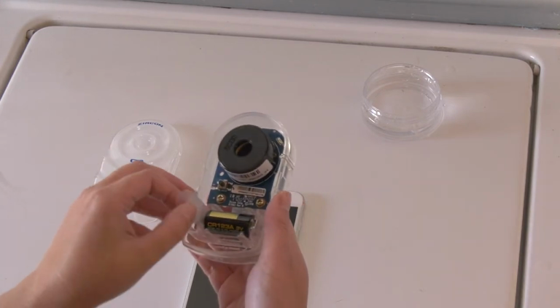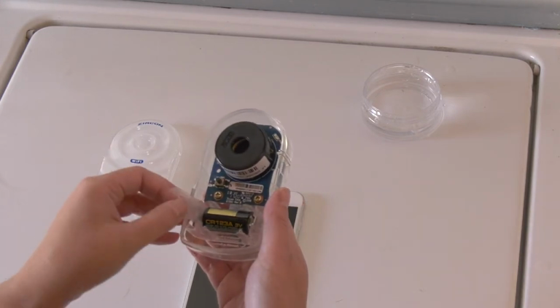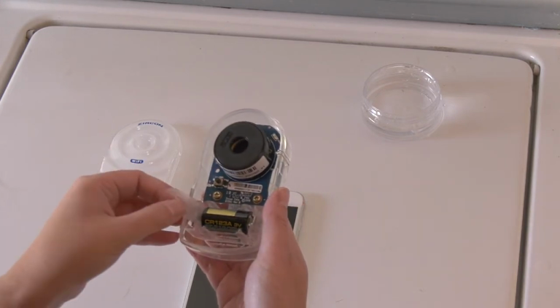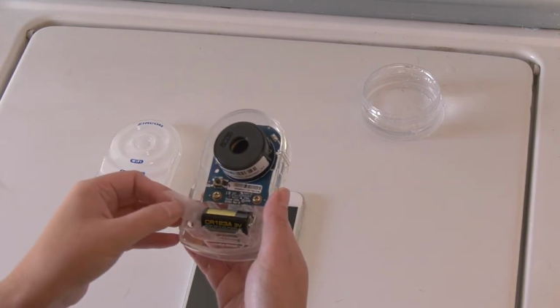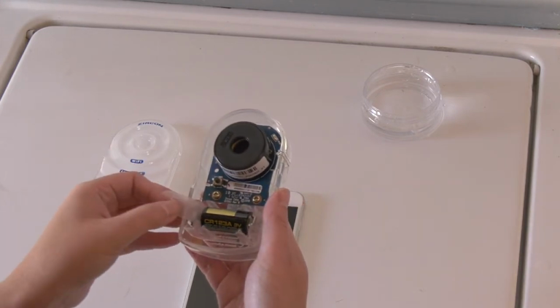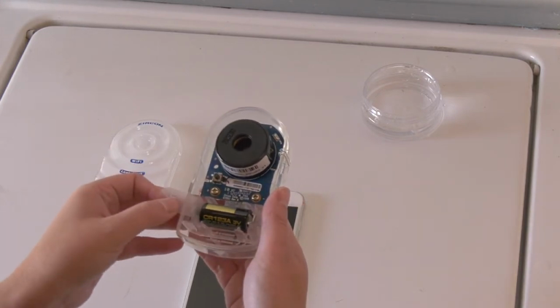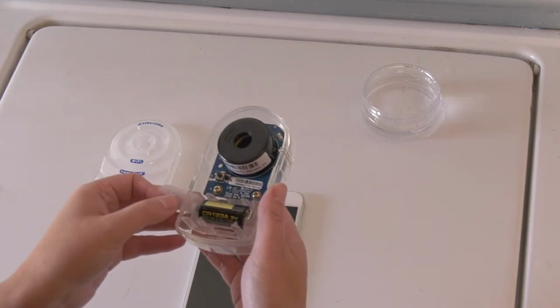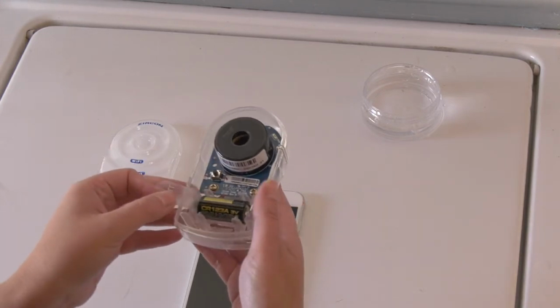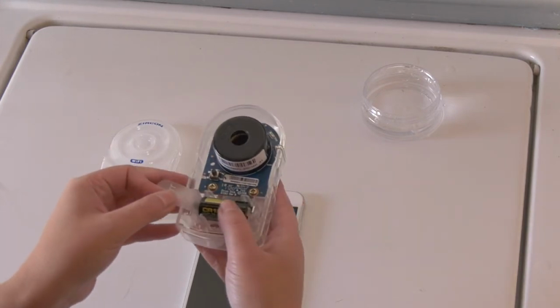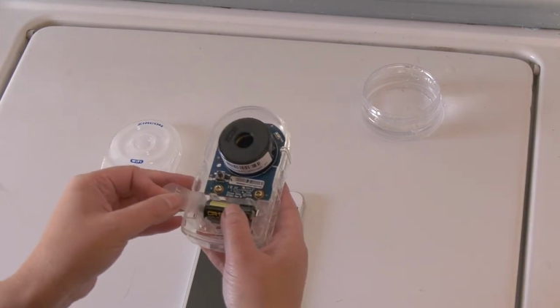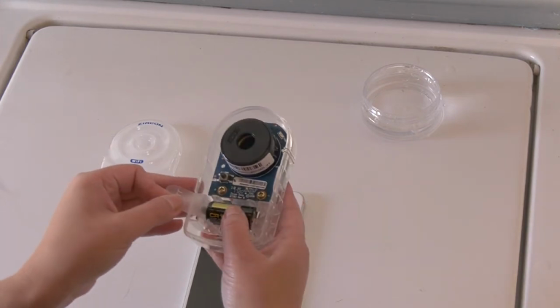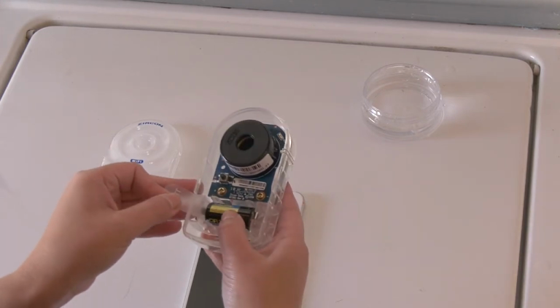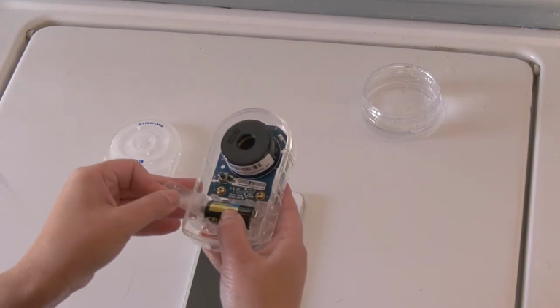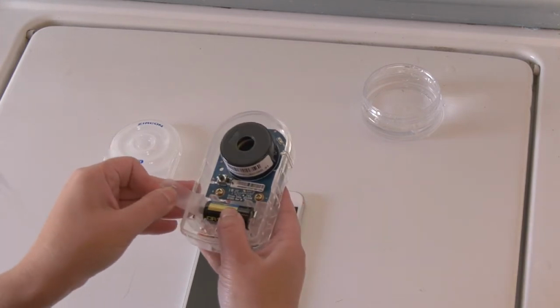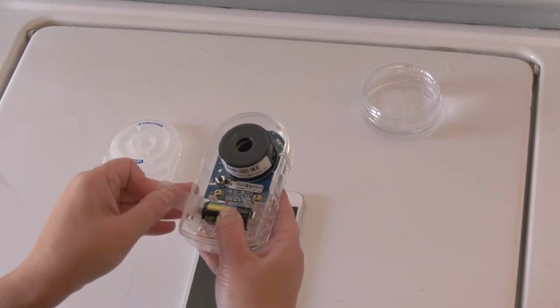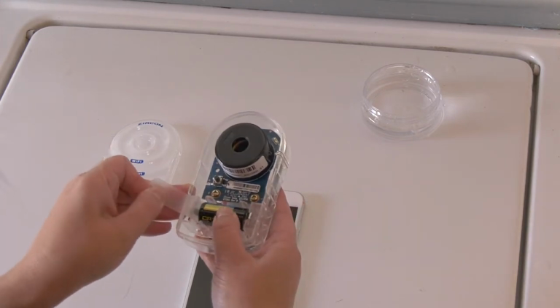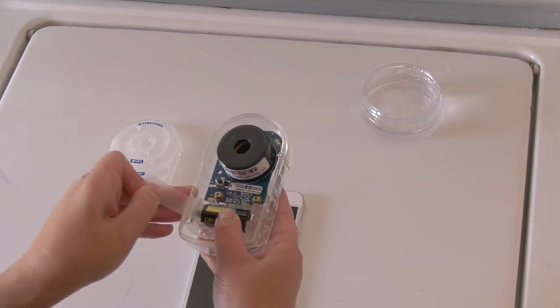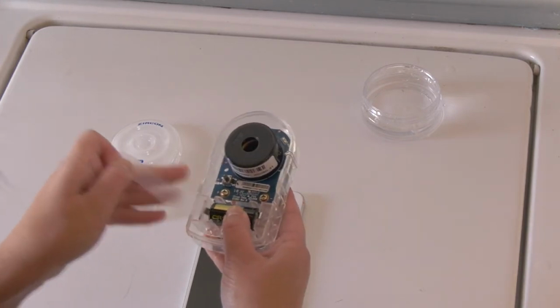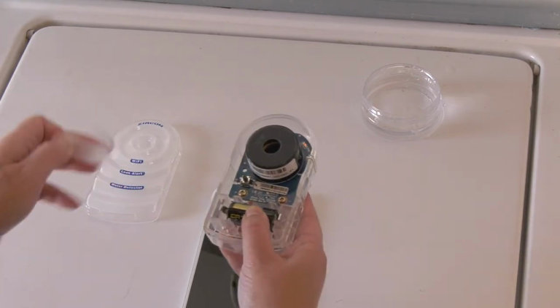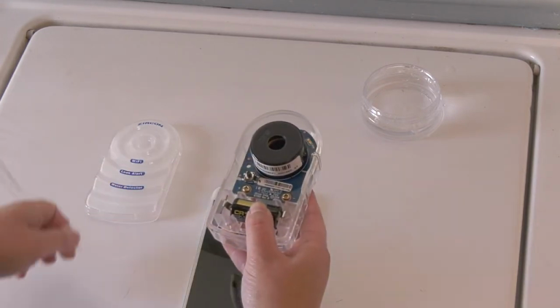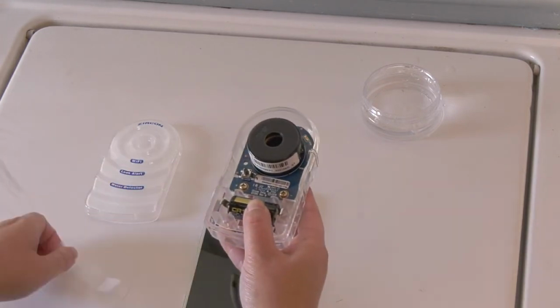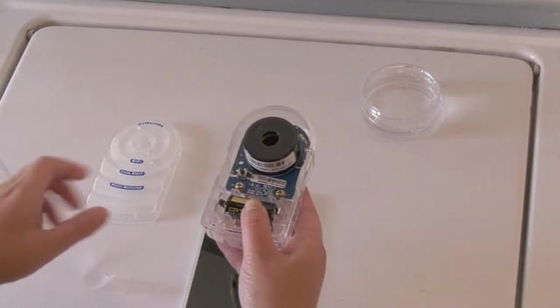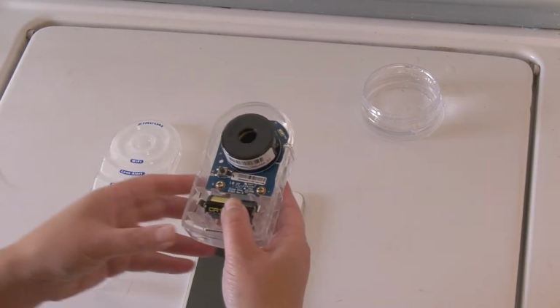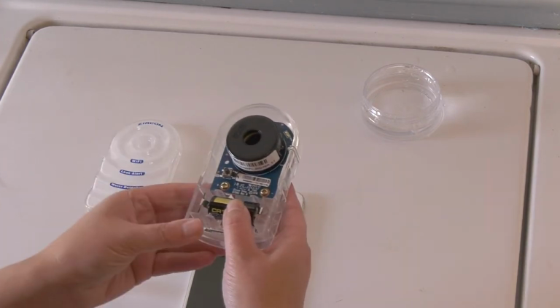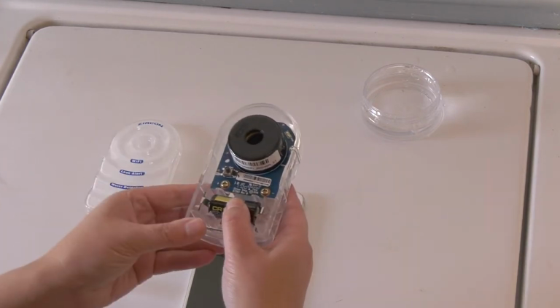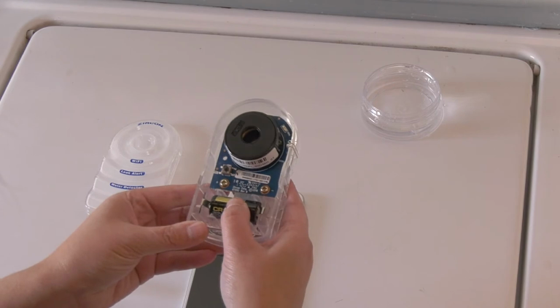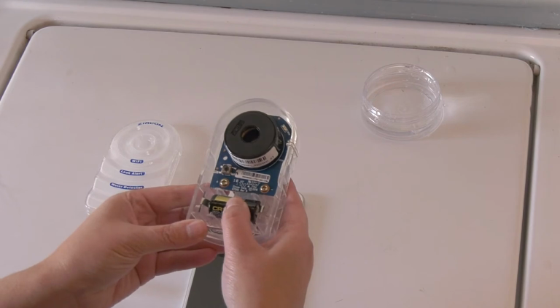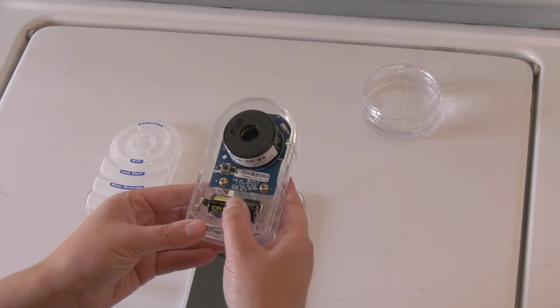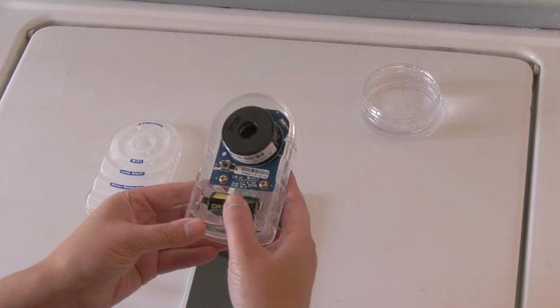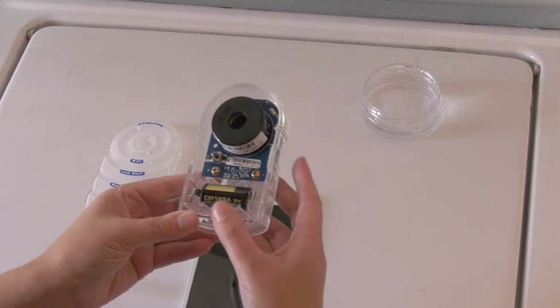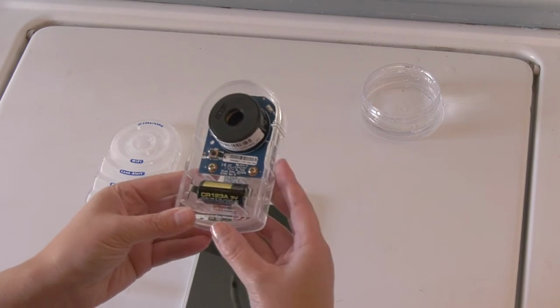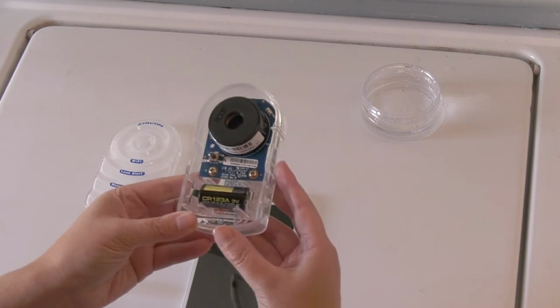Remove the battery pull tab, repositioning the battery as needed.